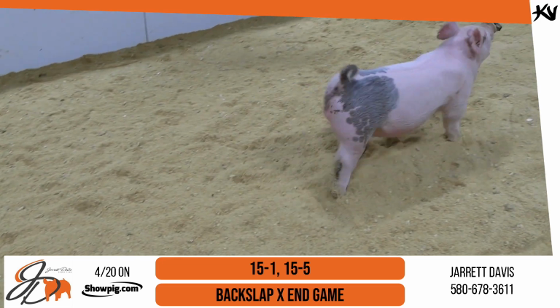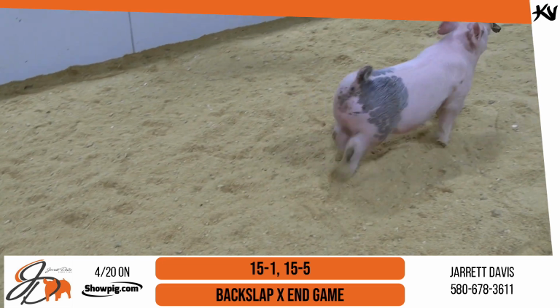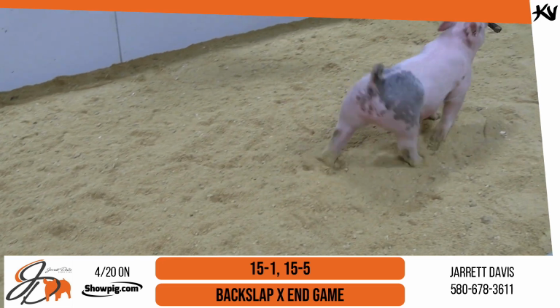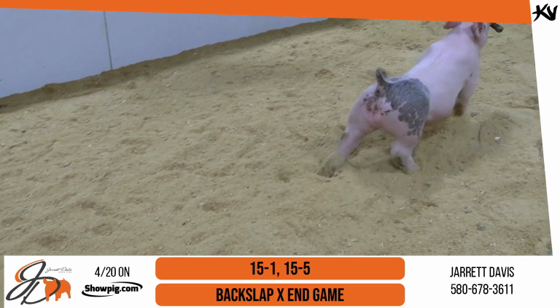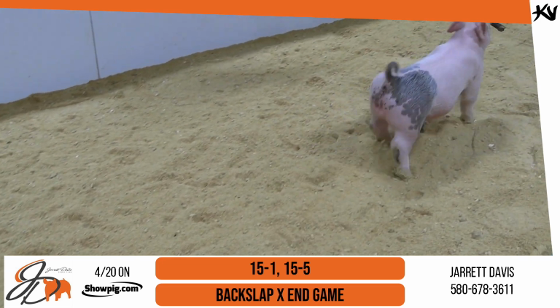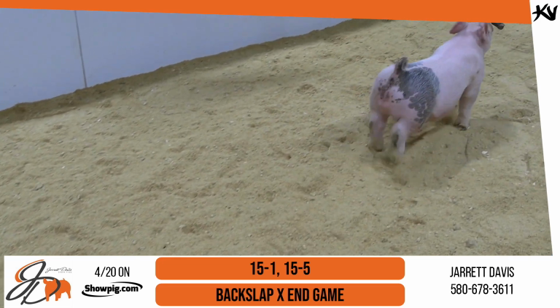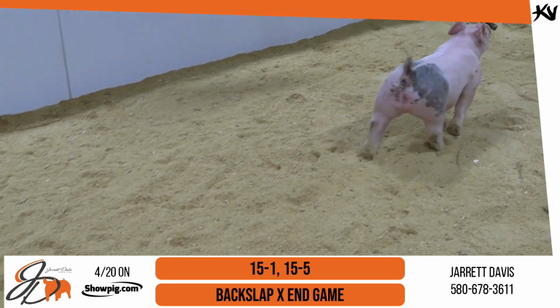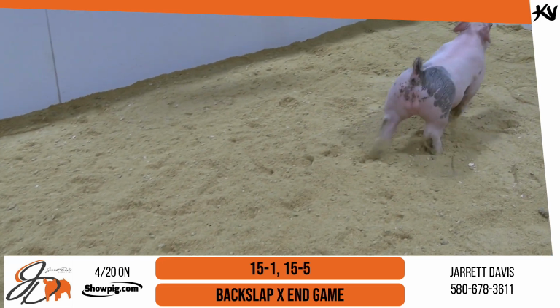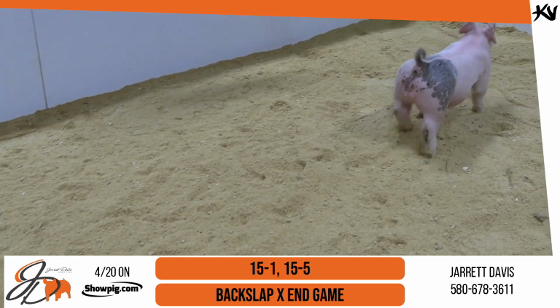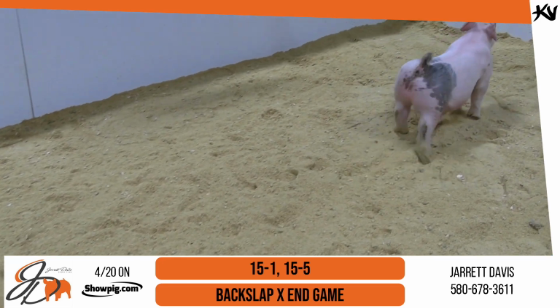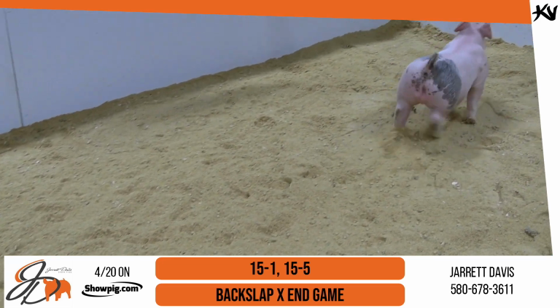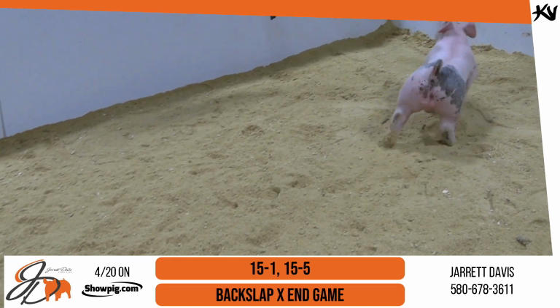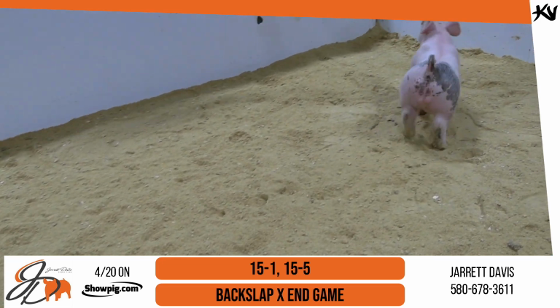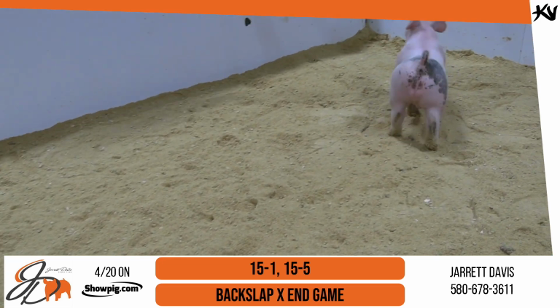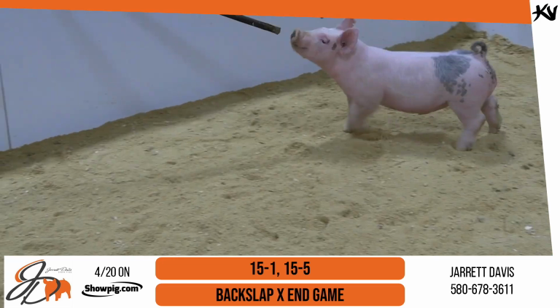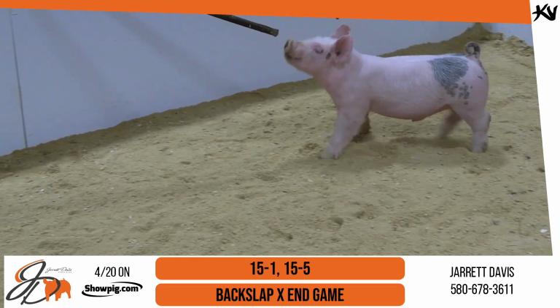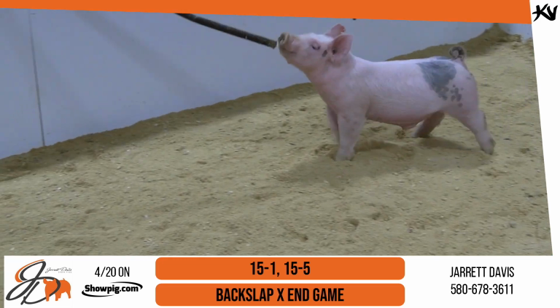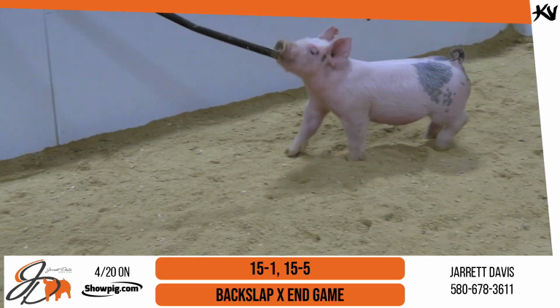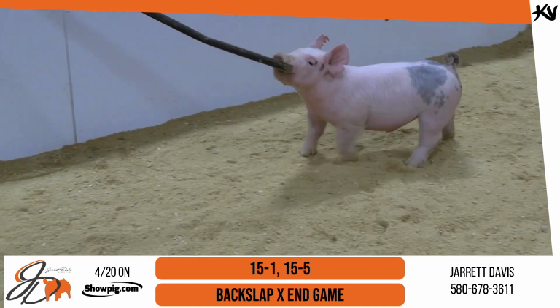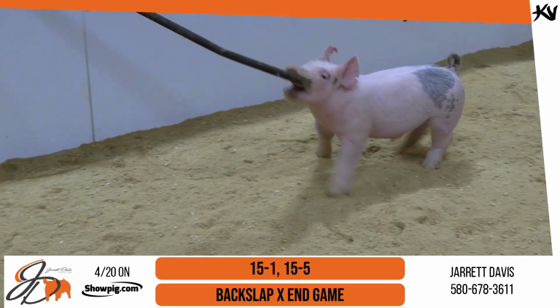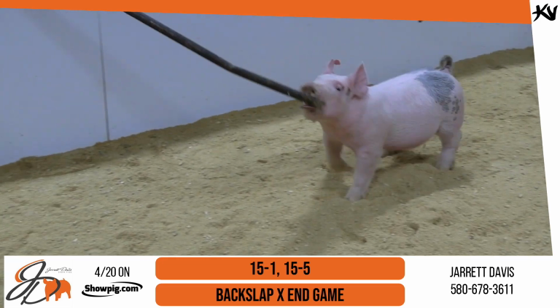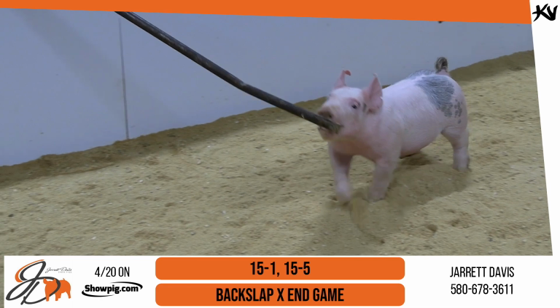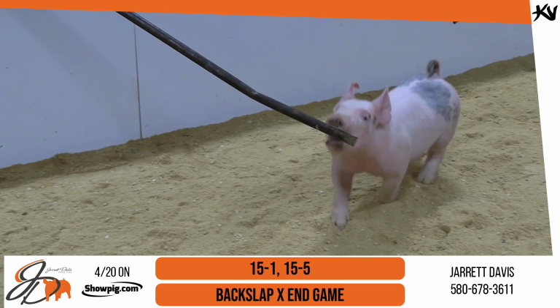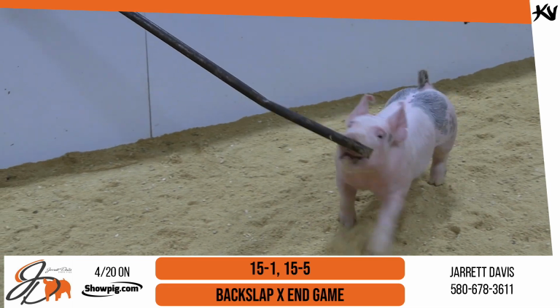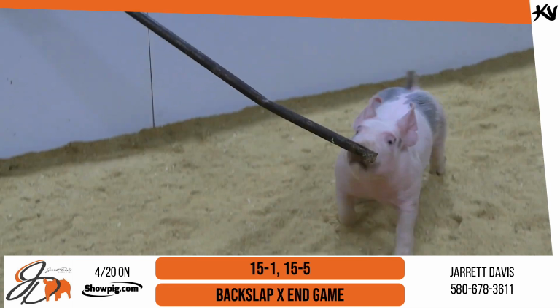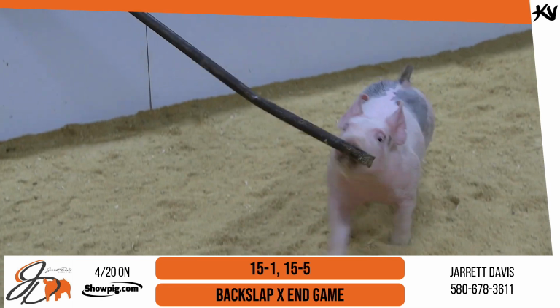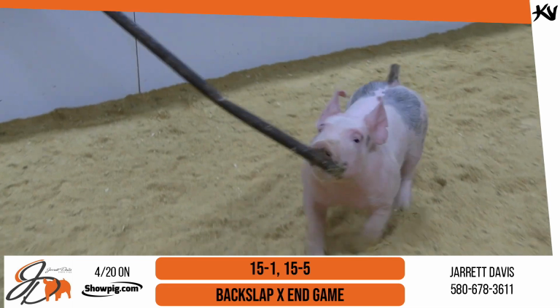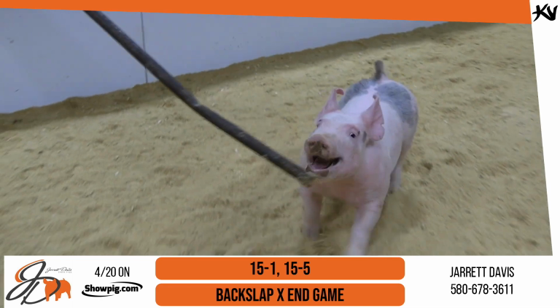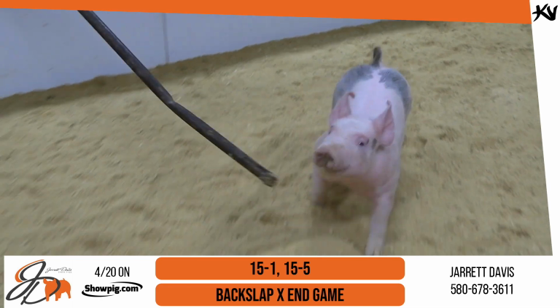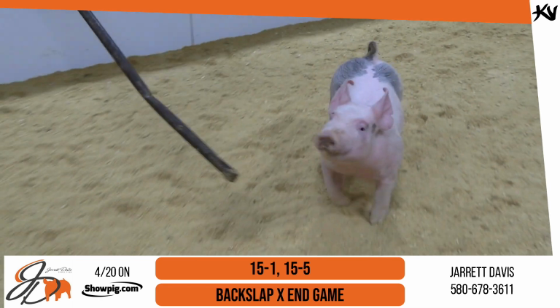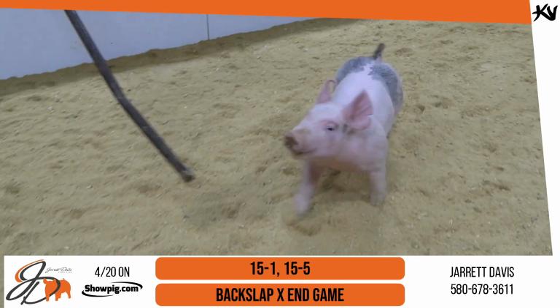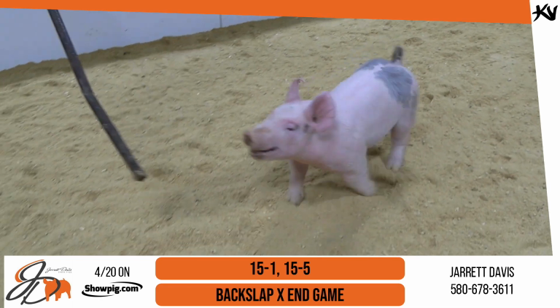But 15-1 and 15-5 — backslap, change-the-game's mom. Very nice pair of picks.